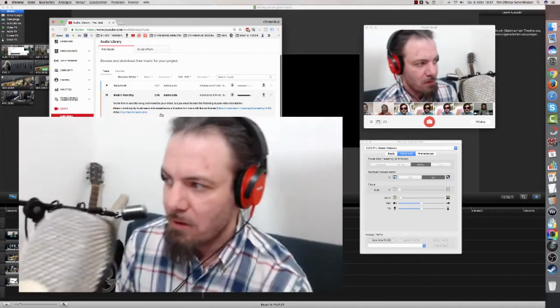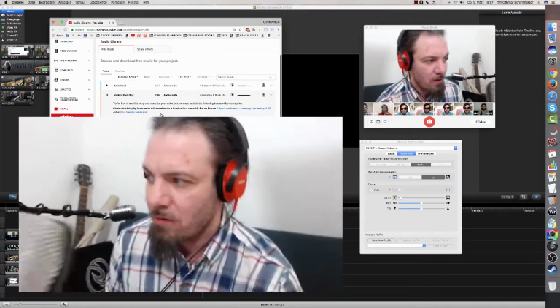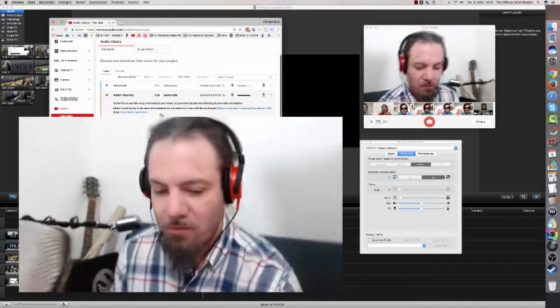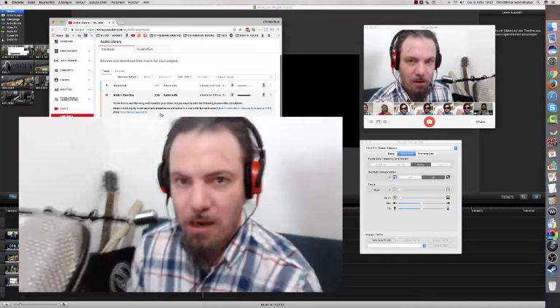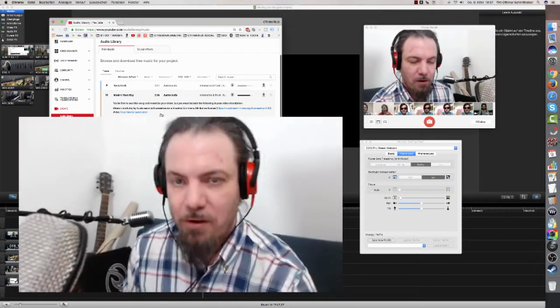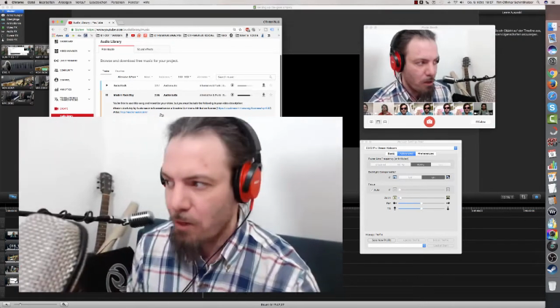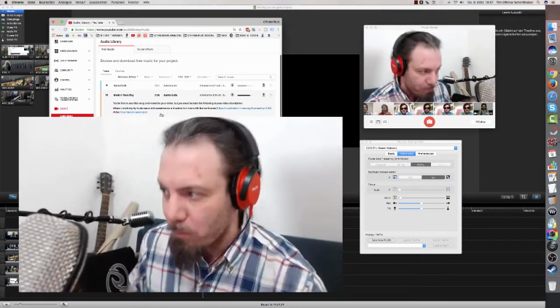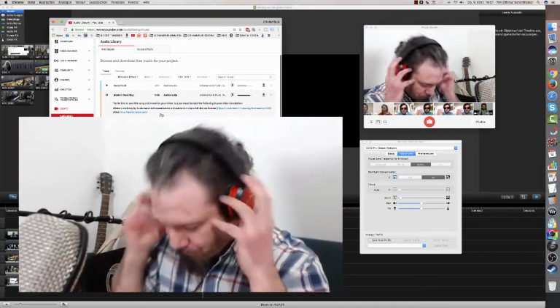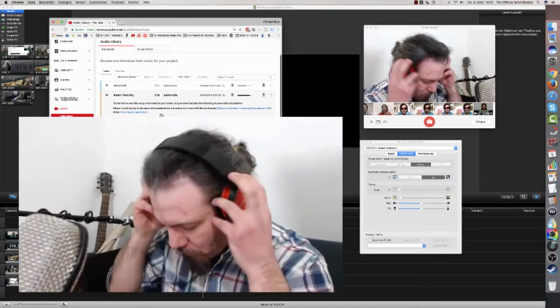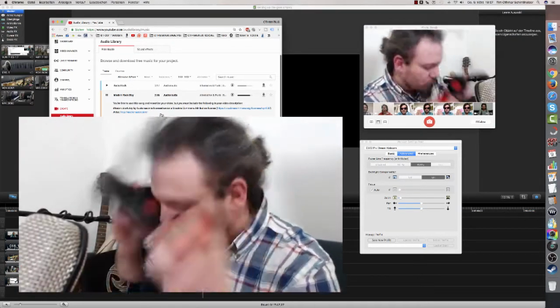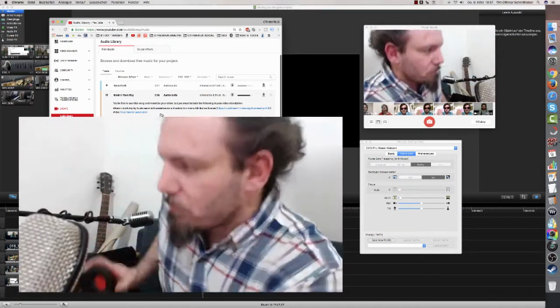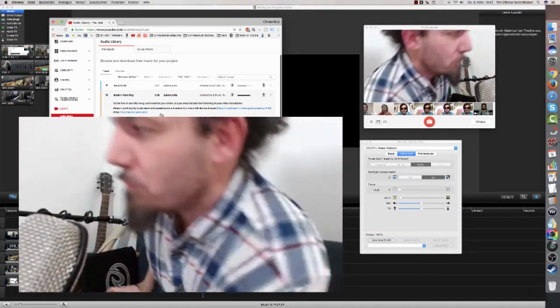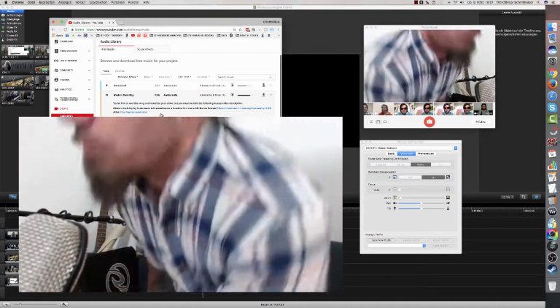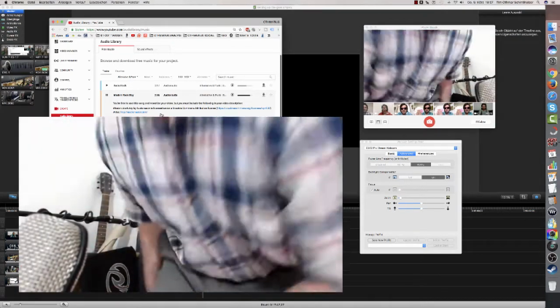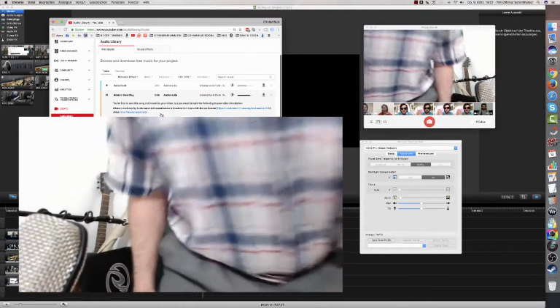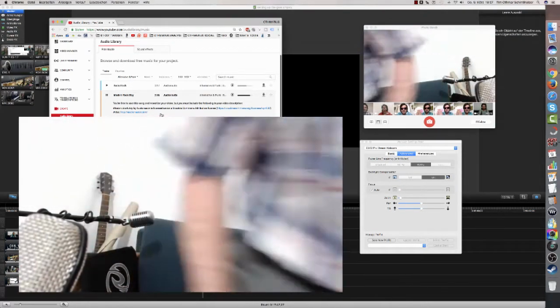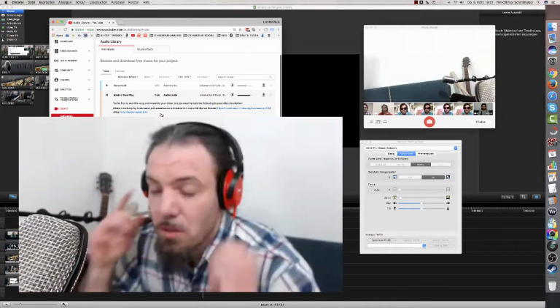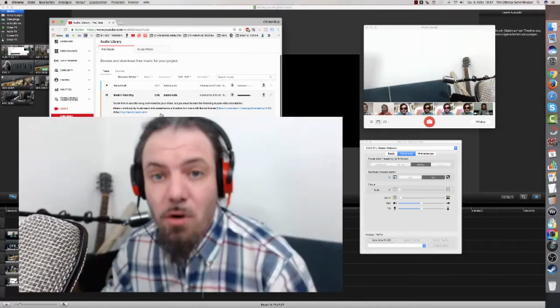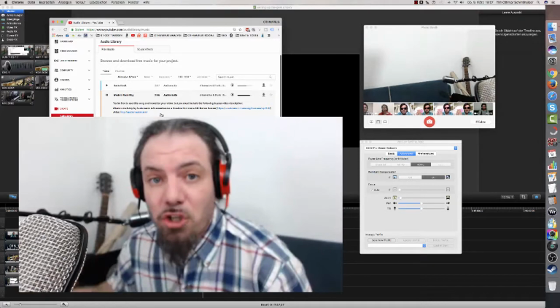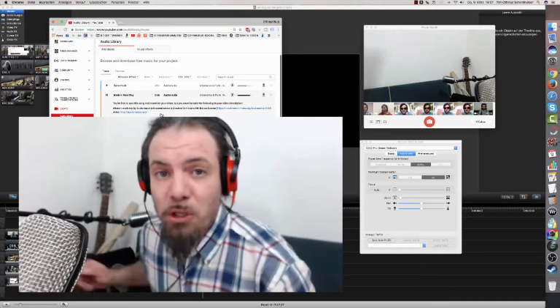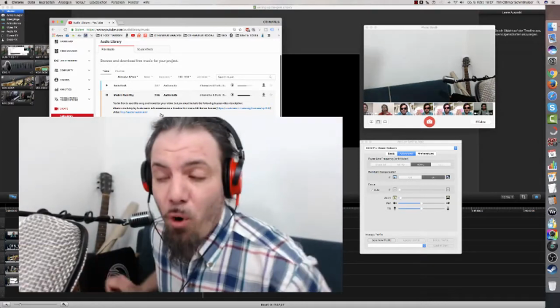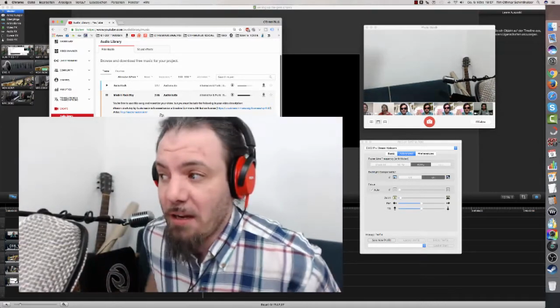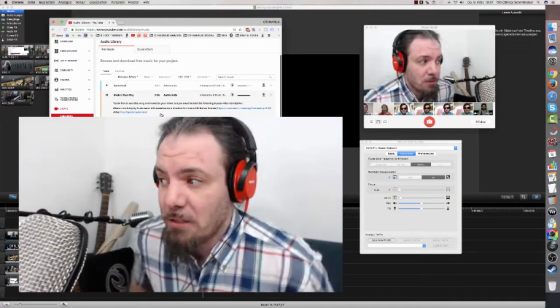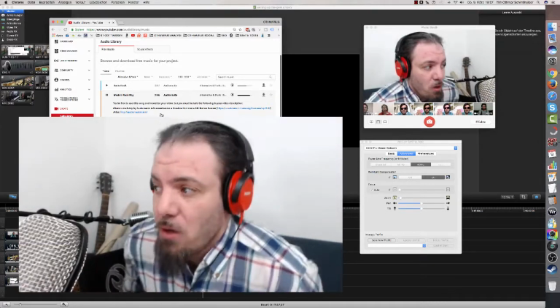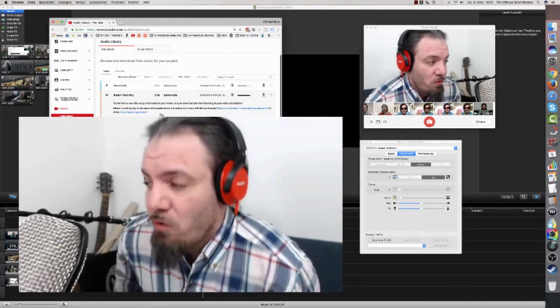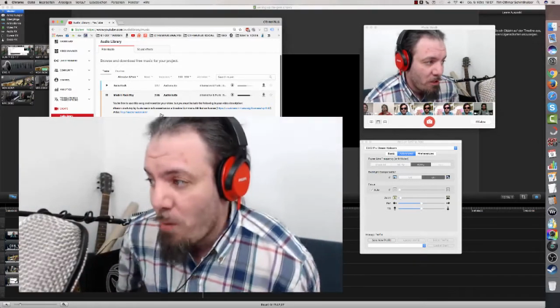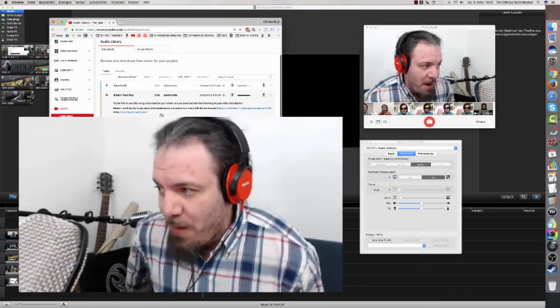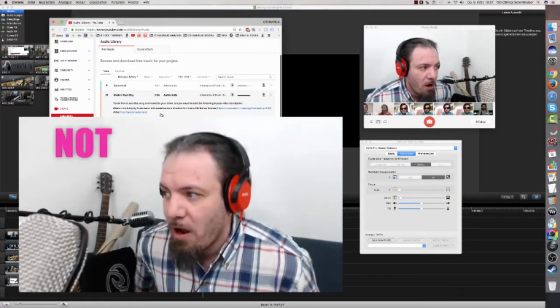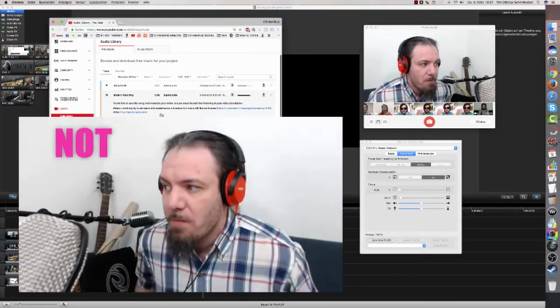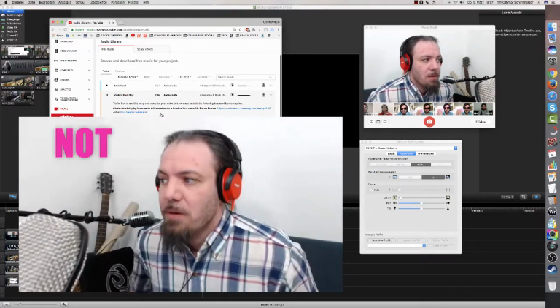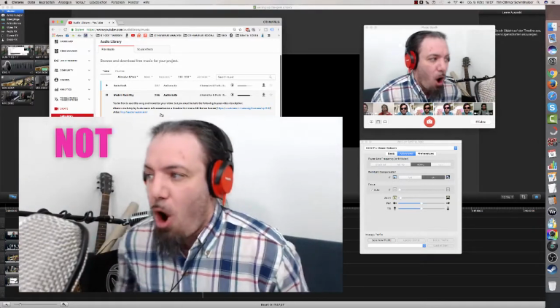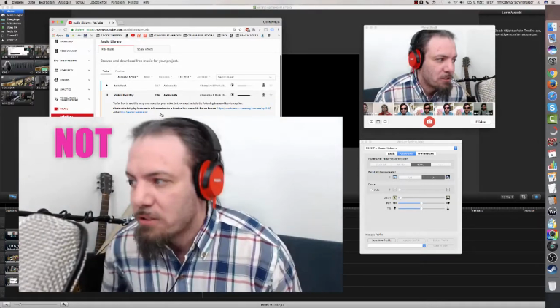That's the next test — here we go. So much more light, so much better — awesome!